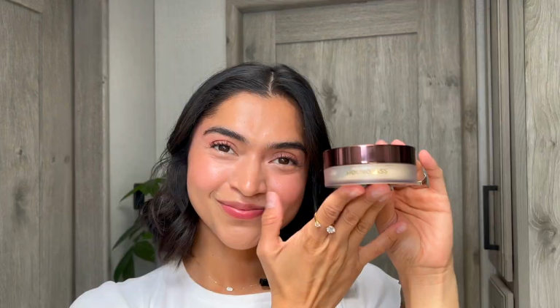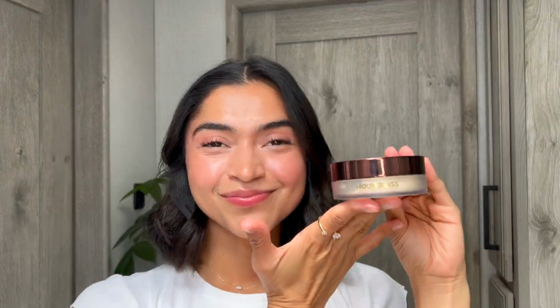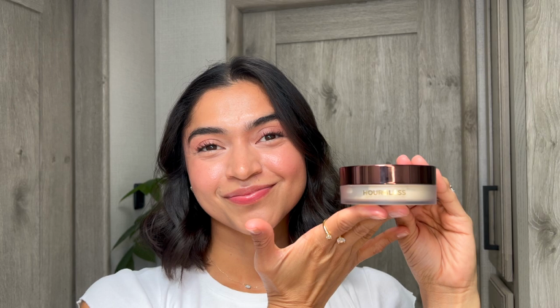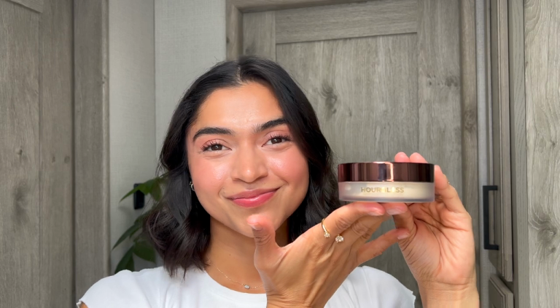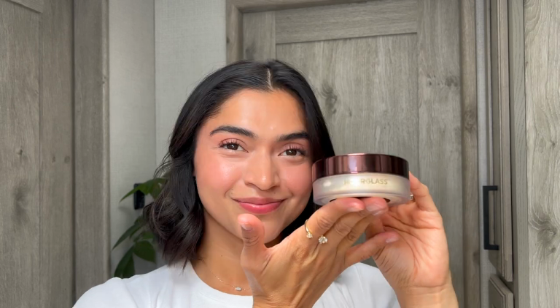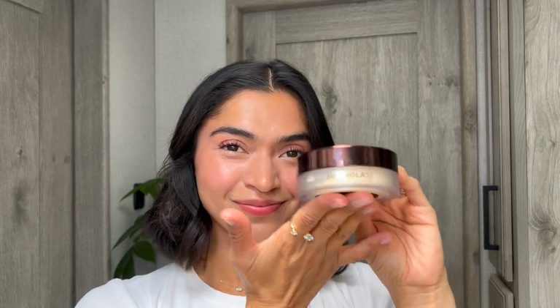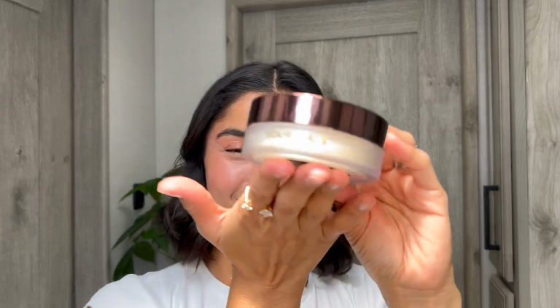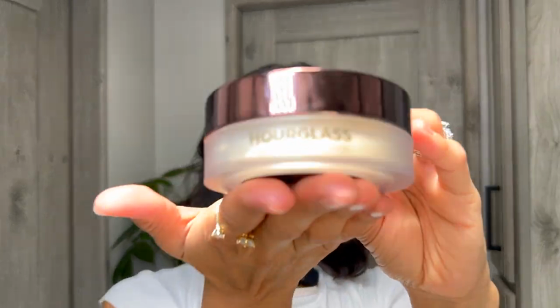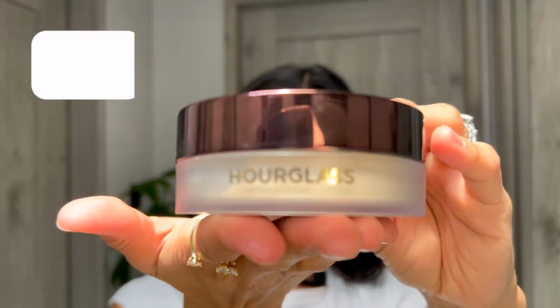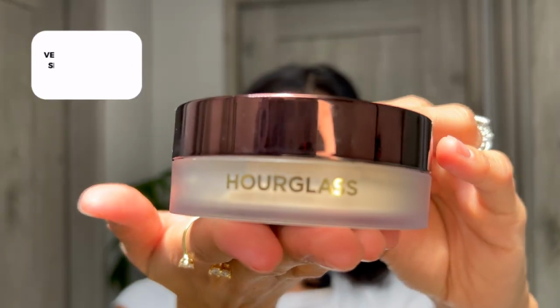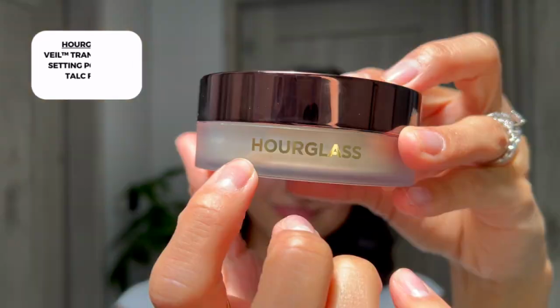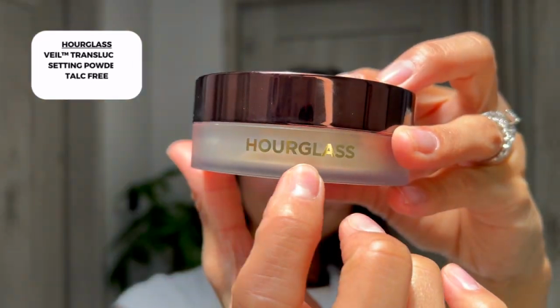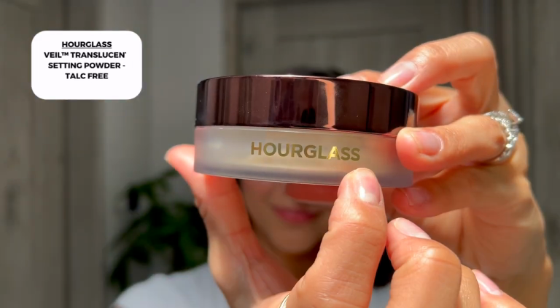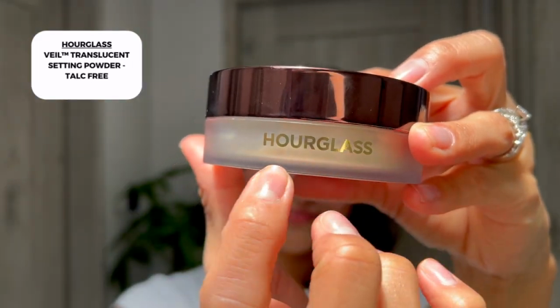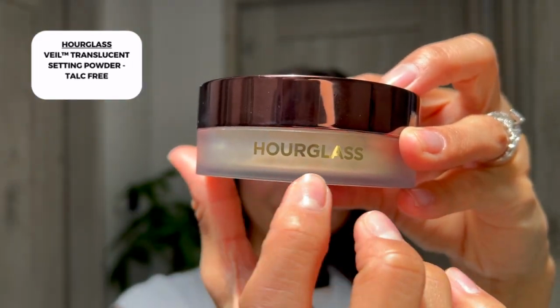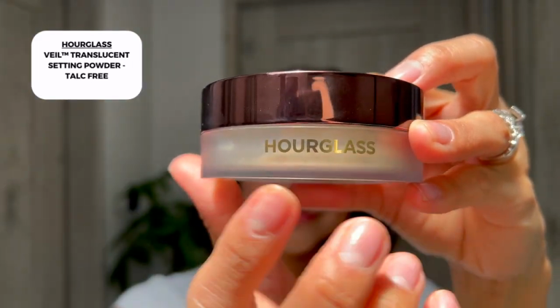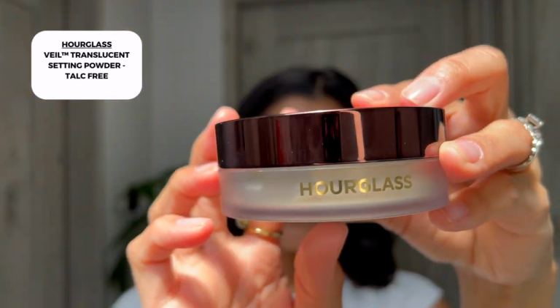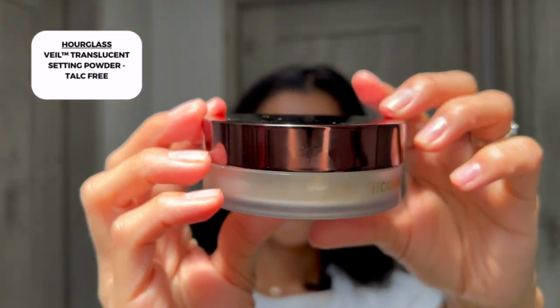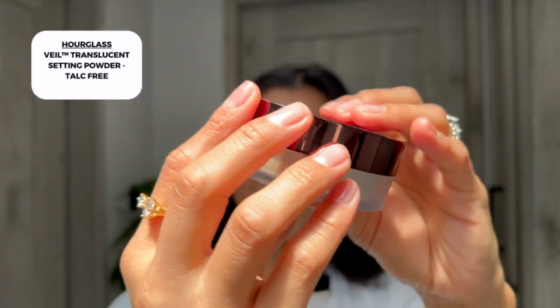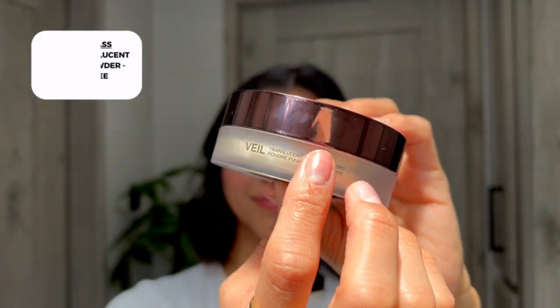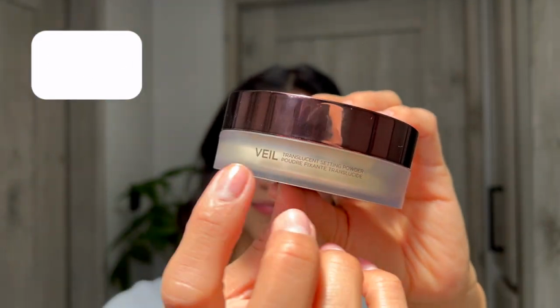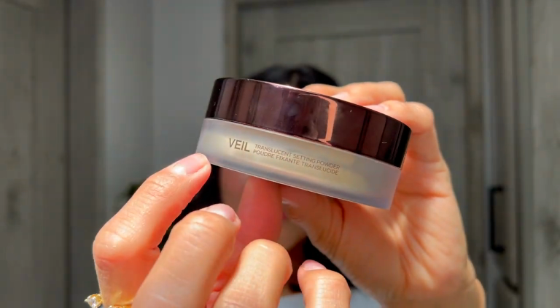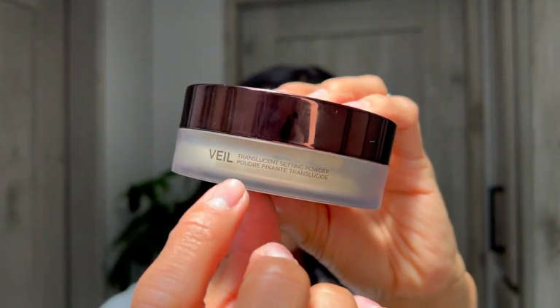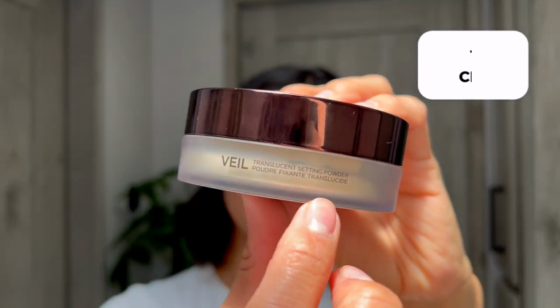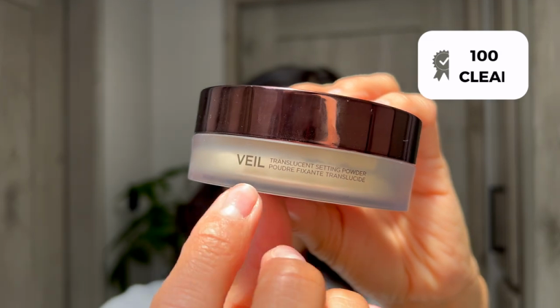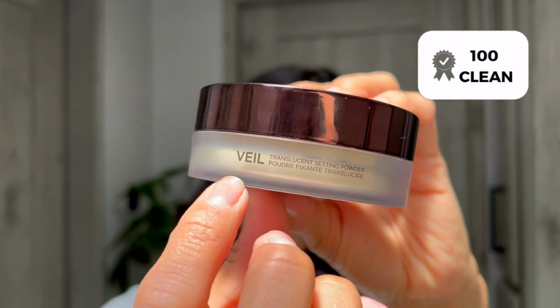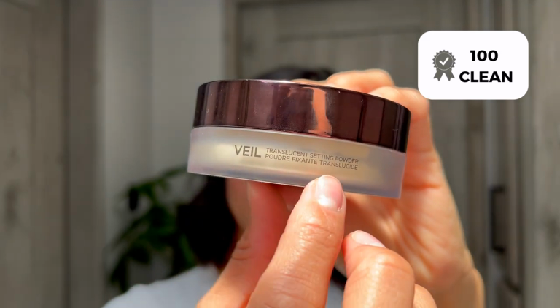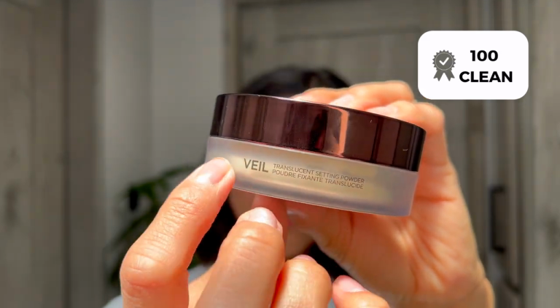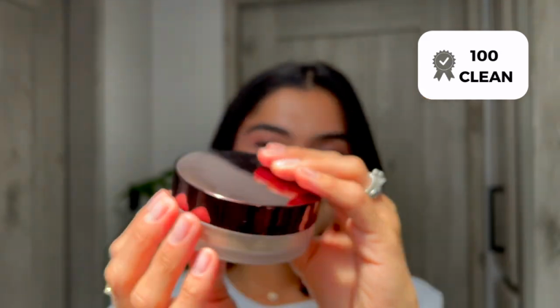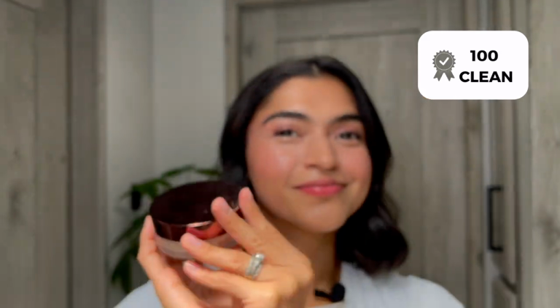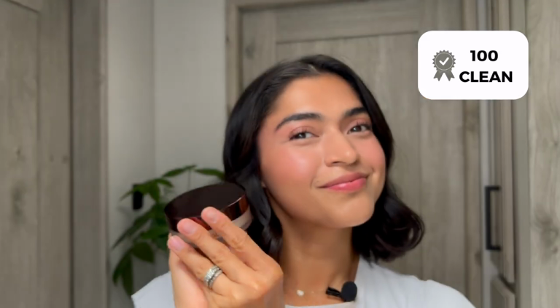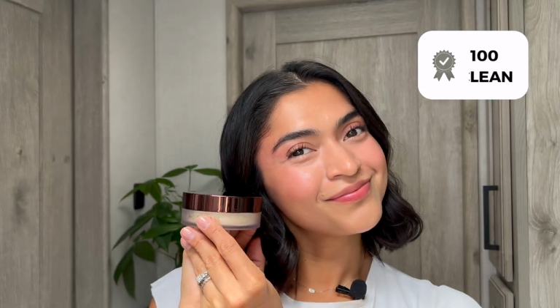The first one is the Veo Translucent Setting Powder. The brand is Hourglass and the rate is 100 out of 100% clean.